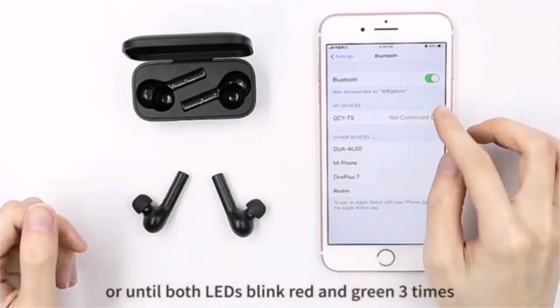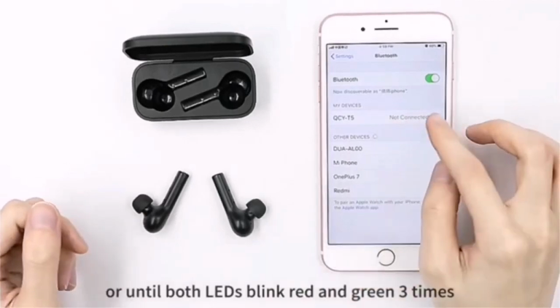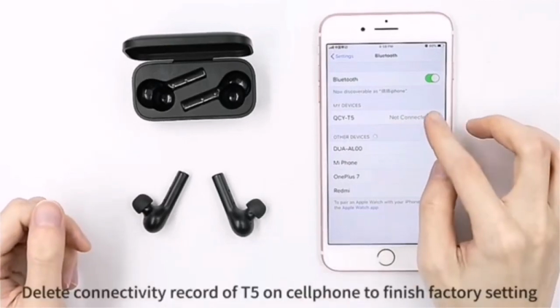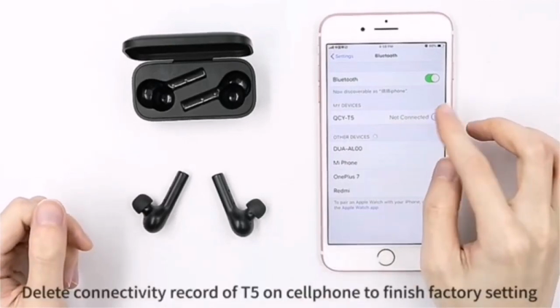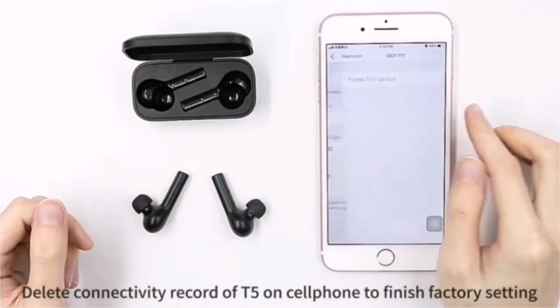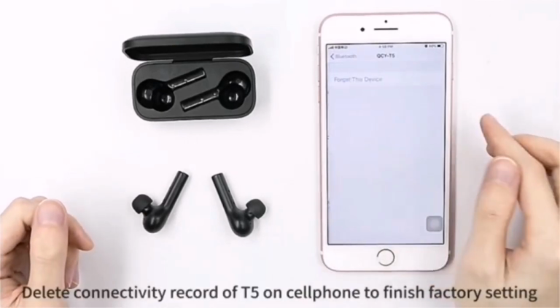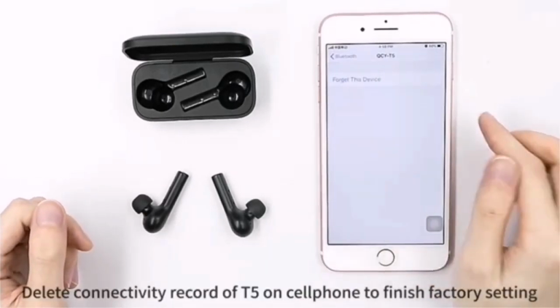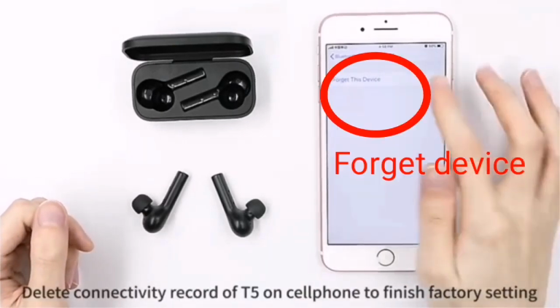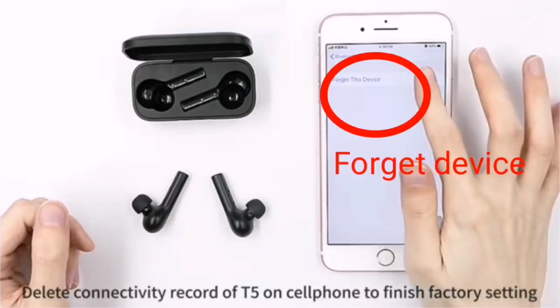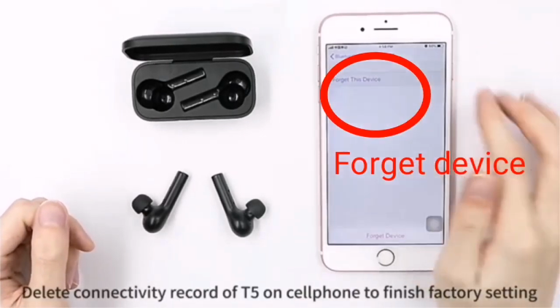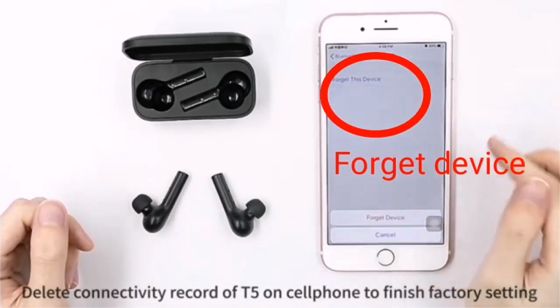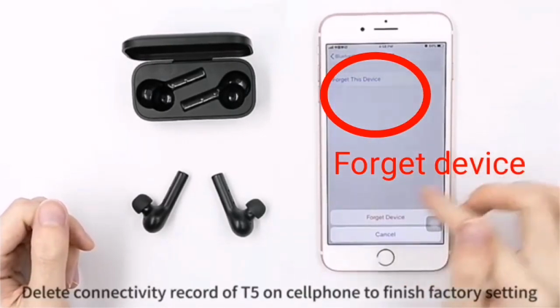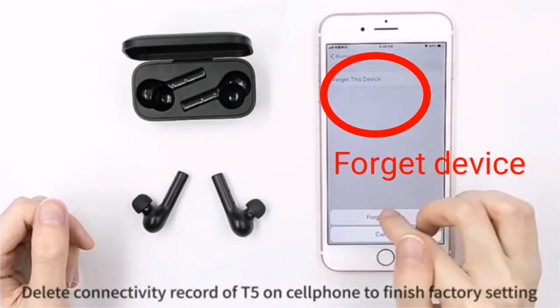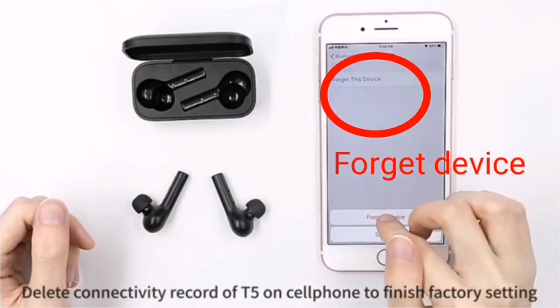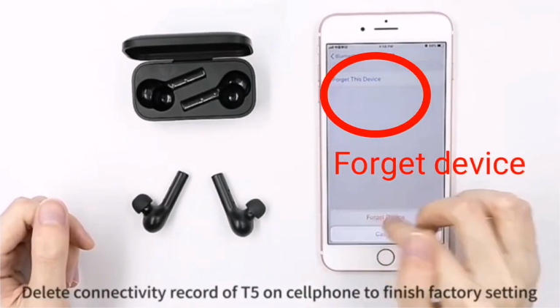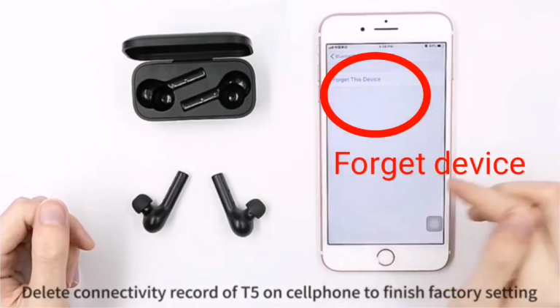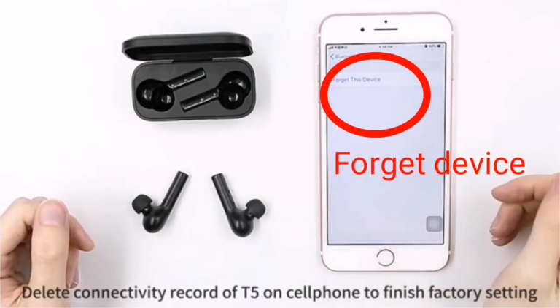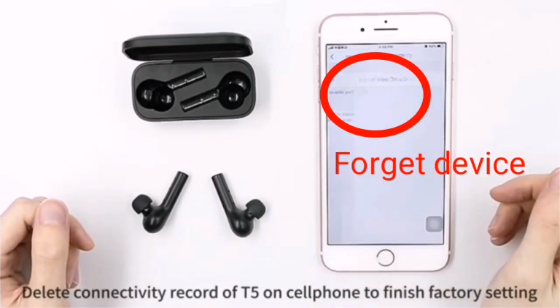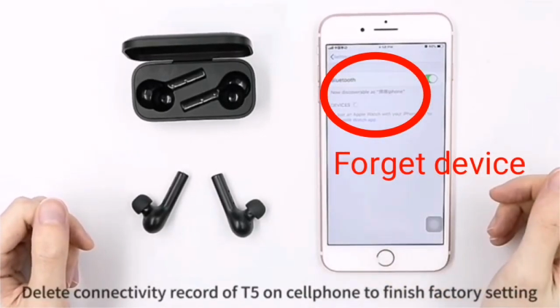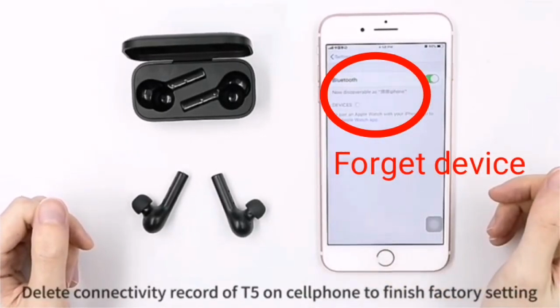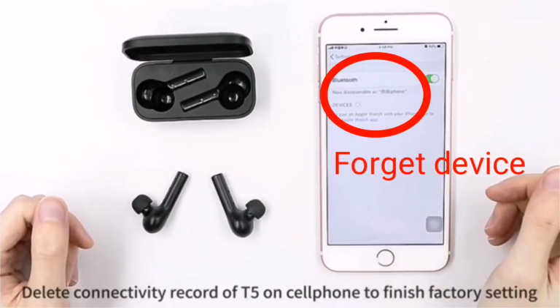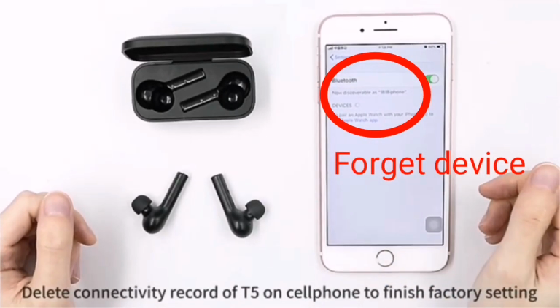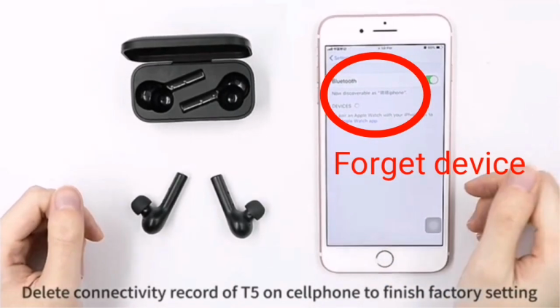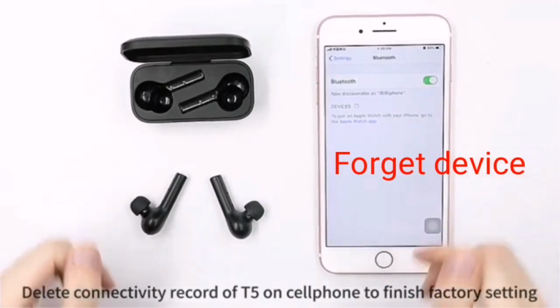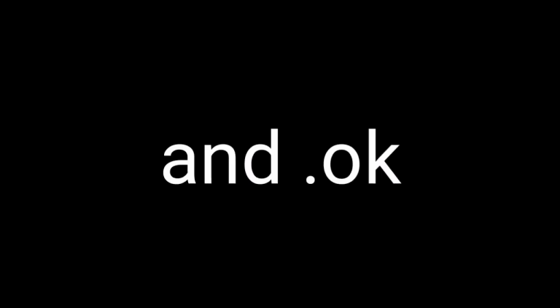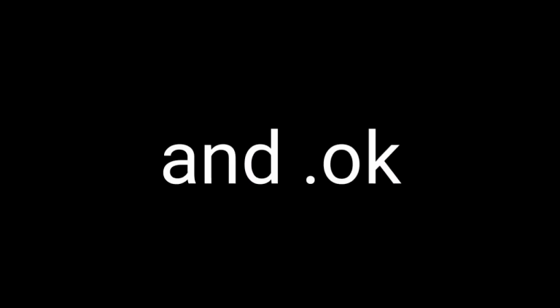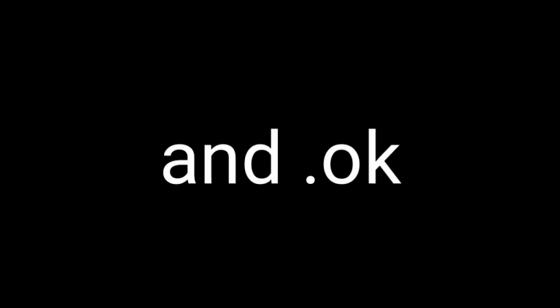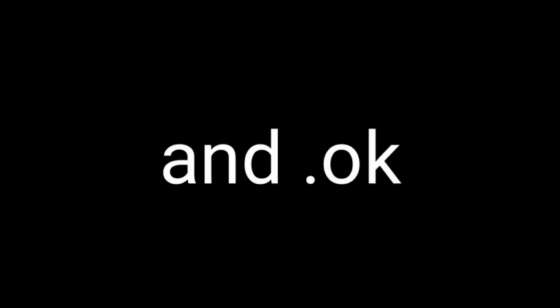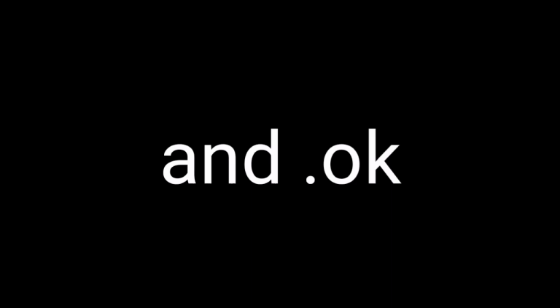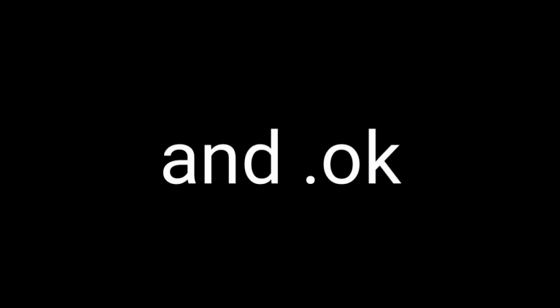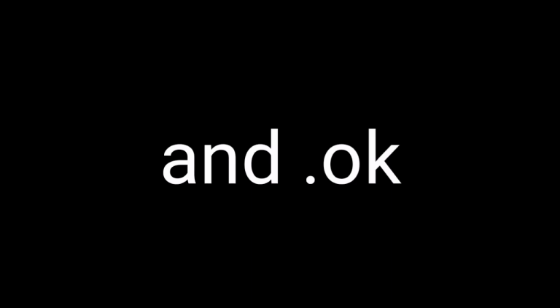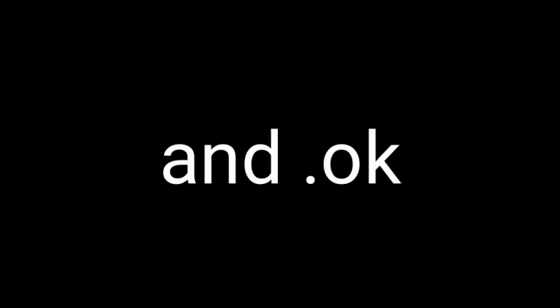Then go to your phone and click the forget icon to unpair the device. Complete.